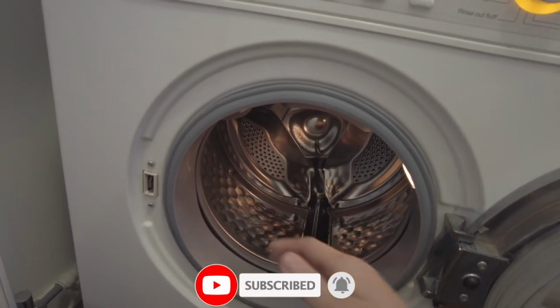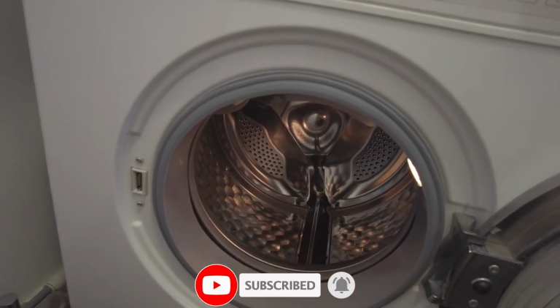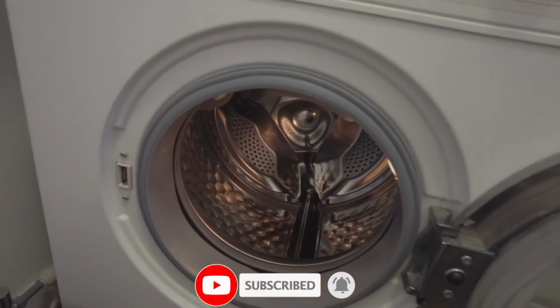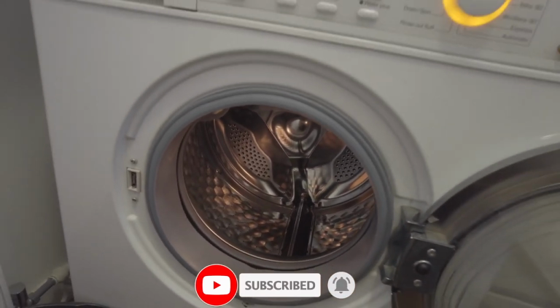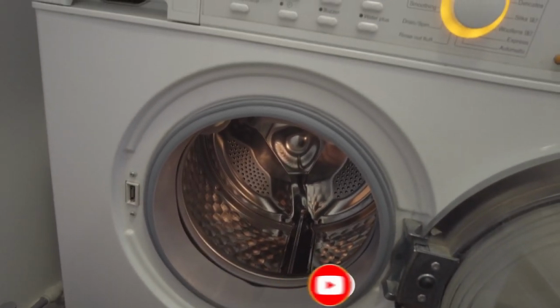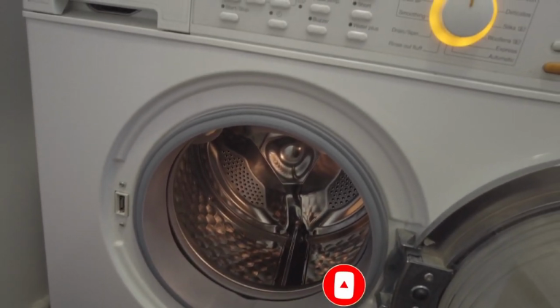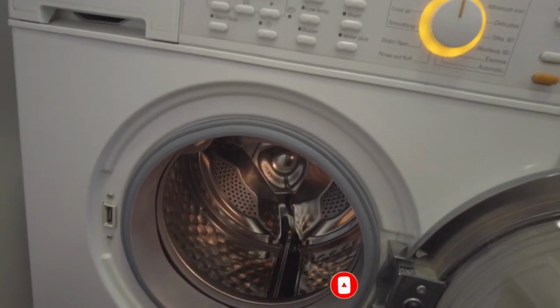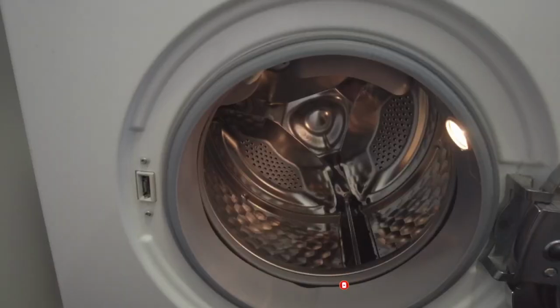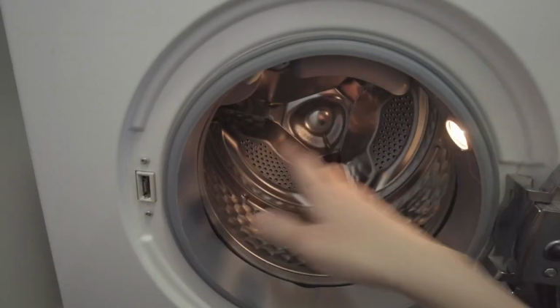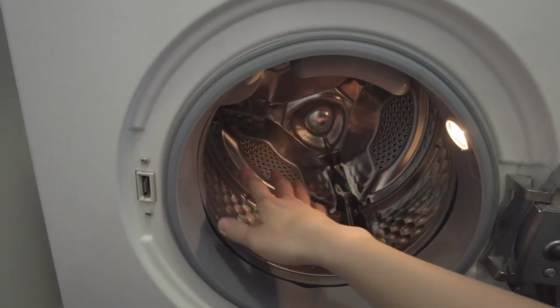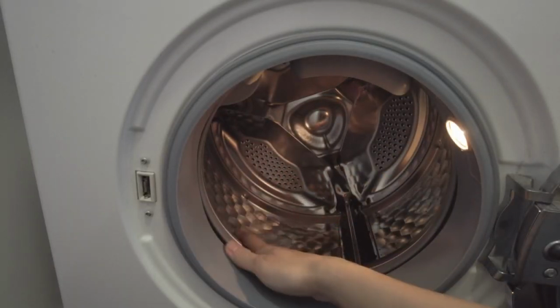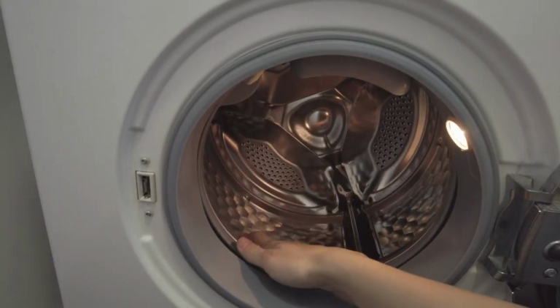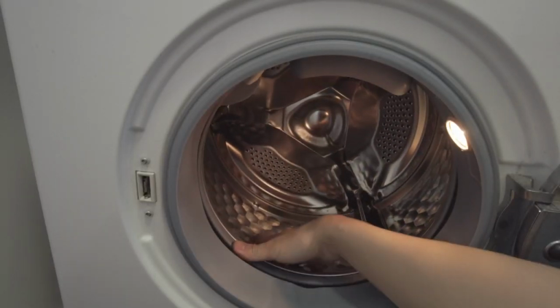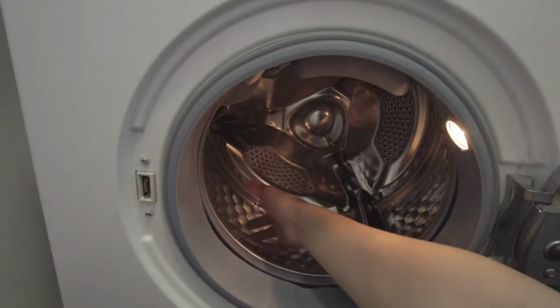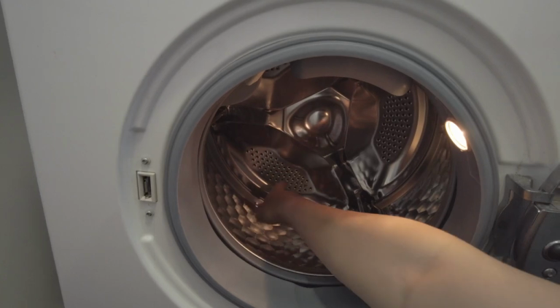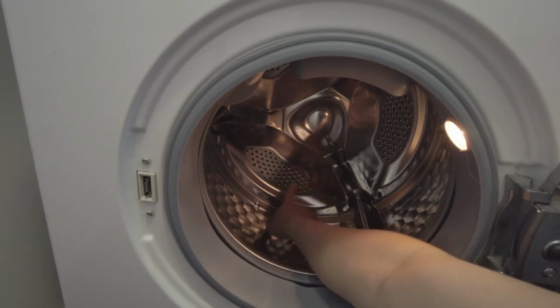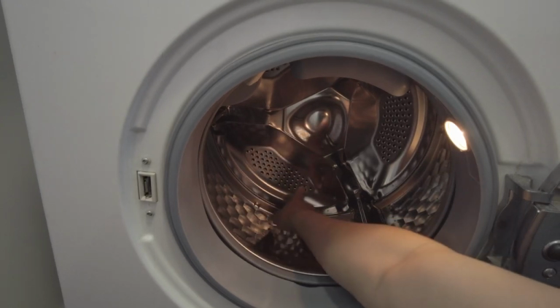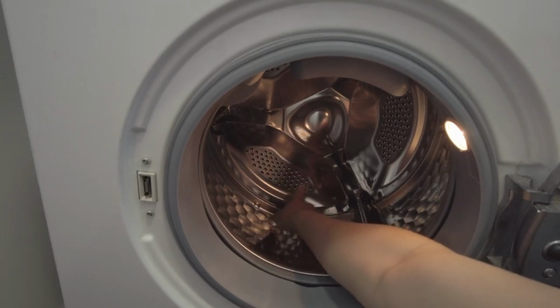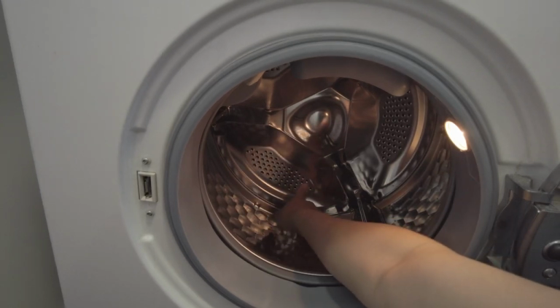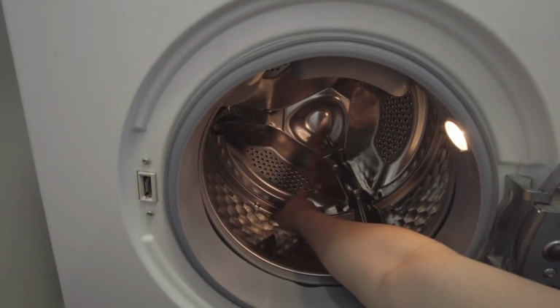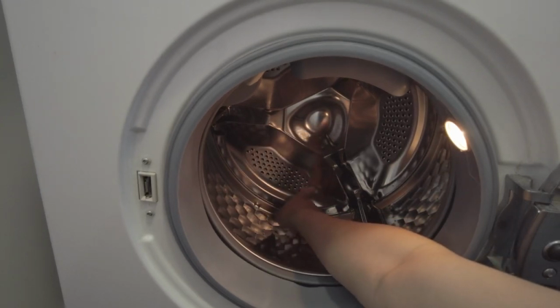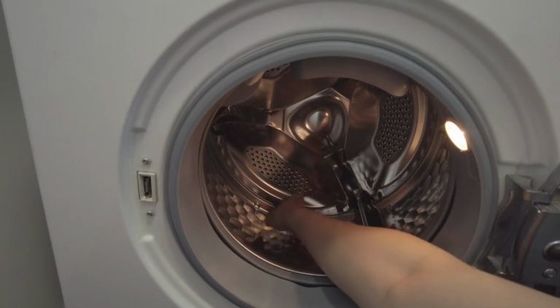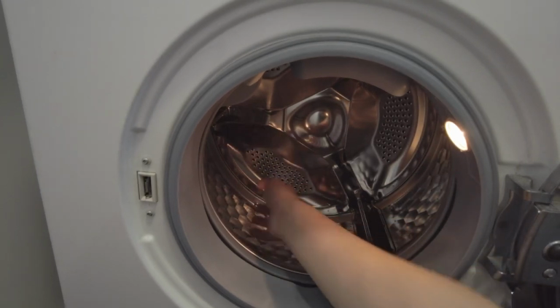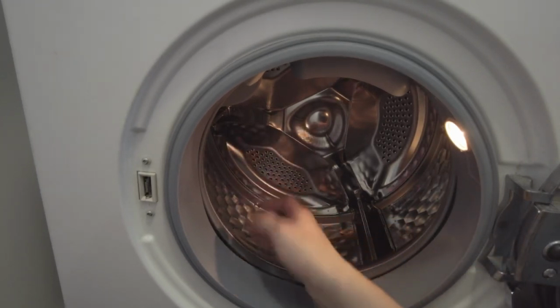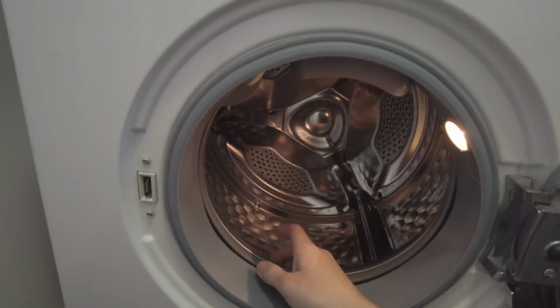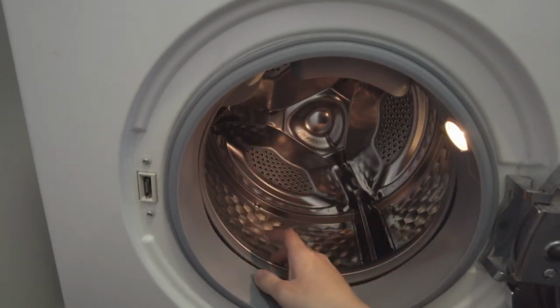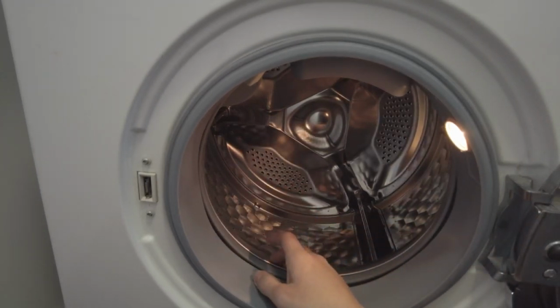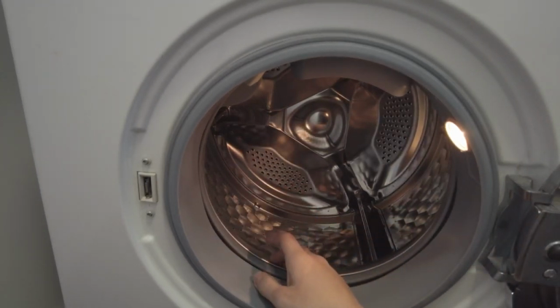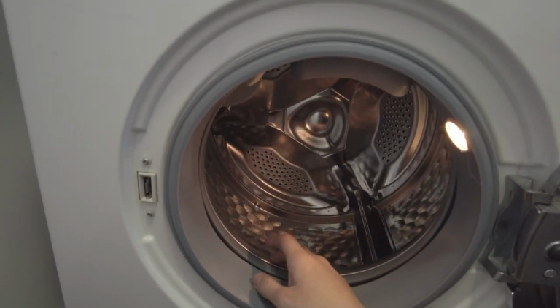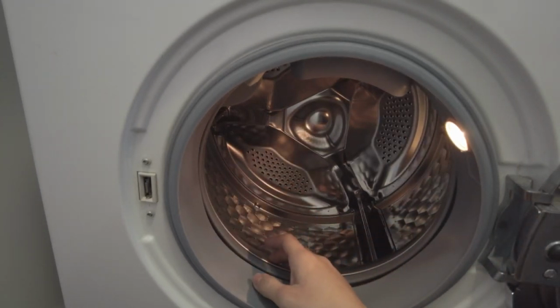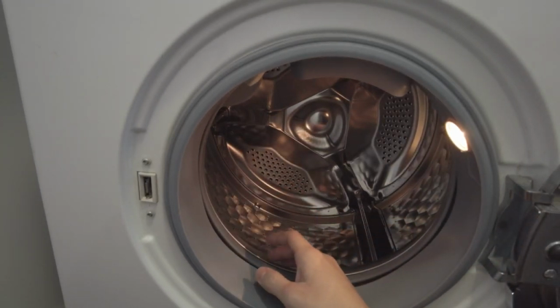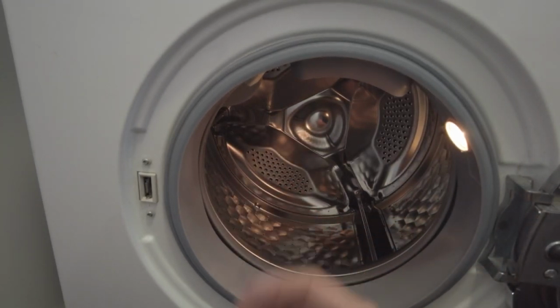So I'm going to show you what that is. If we actually look at the drum itself we have this little tiny bit of metal here and that's from a drawstring of my hoodie.